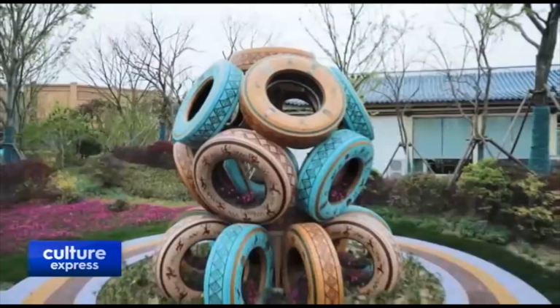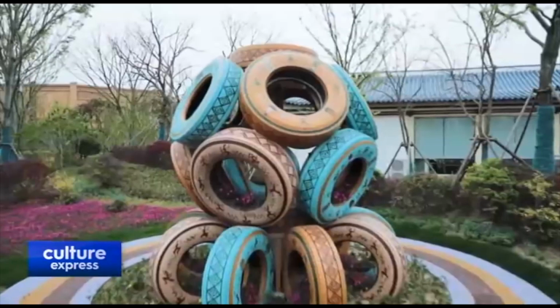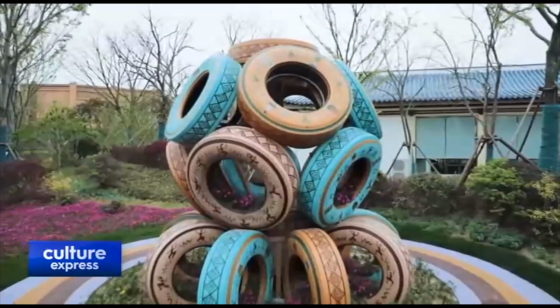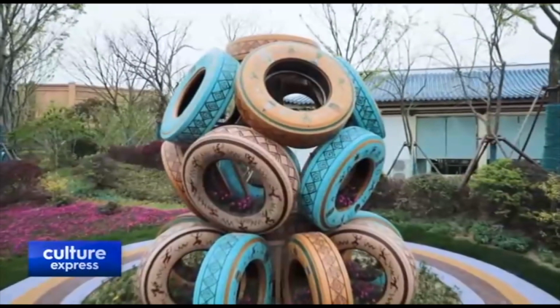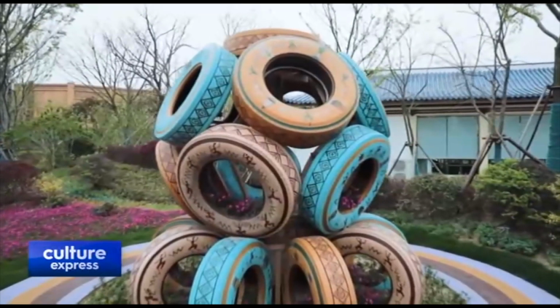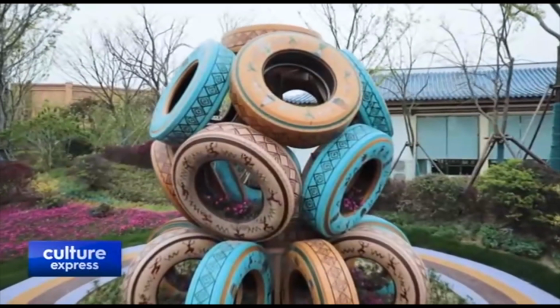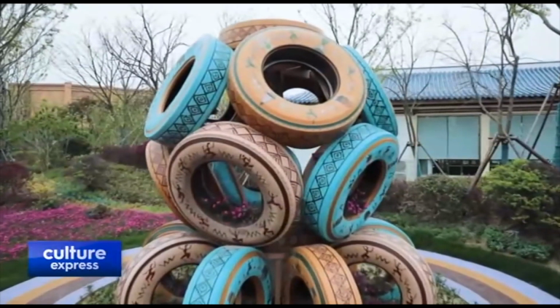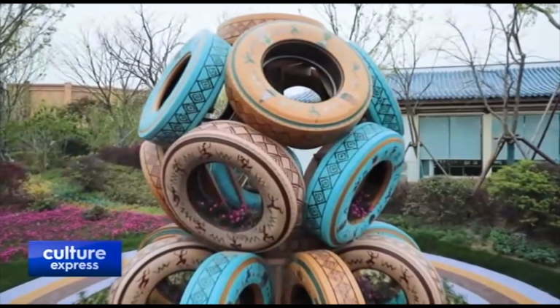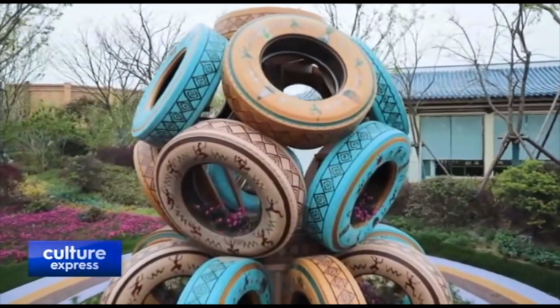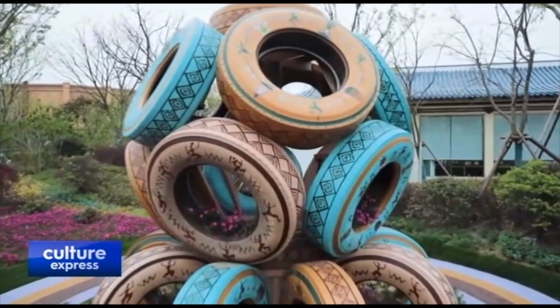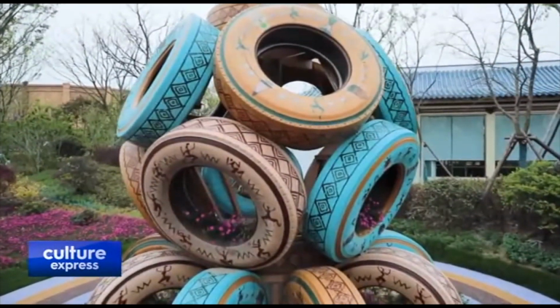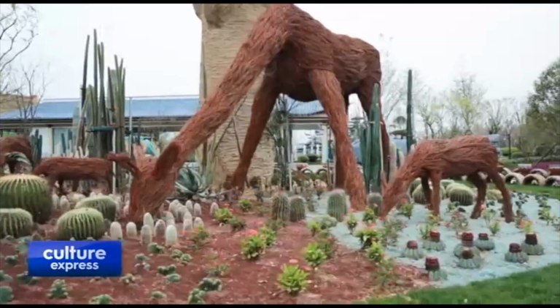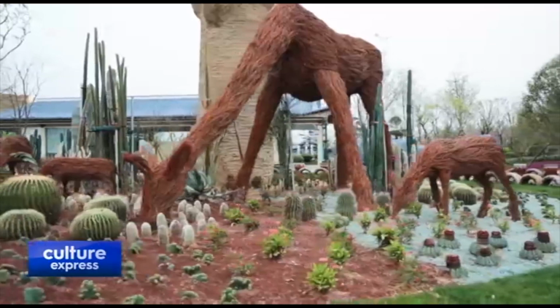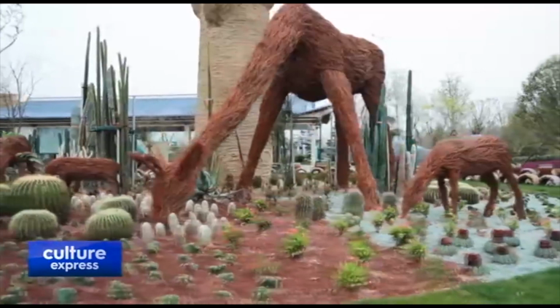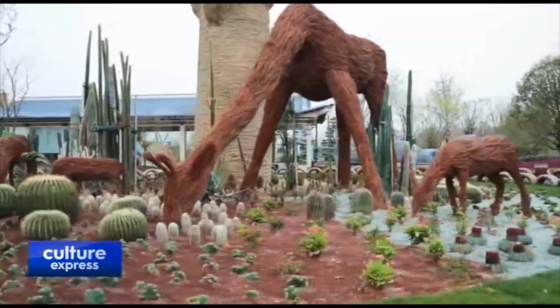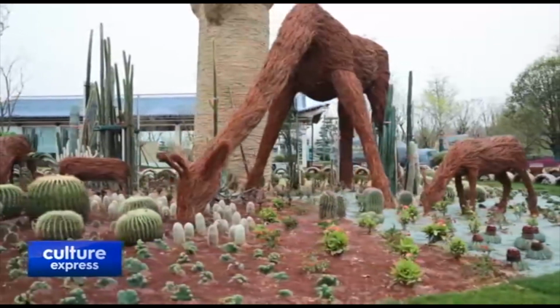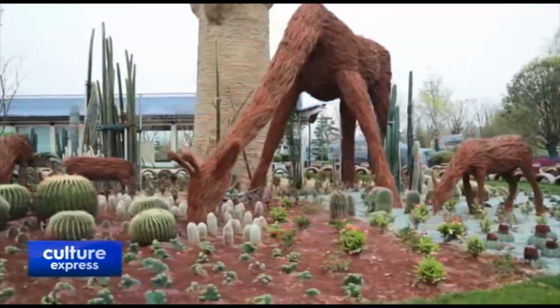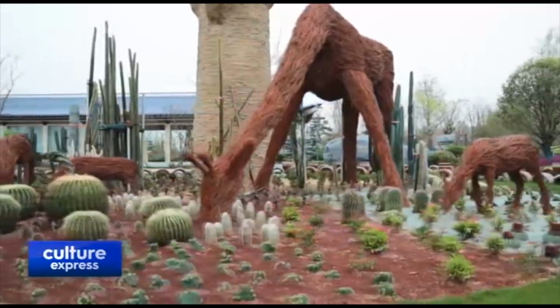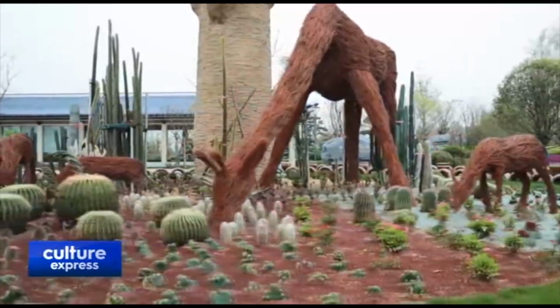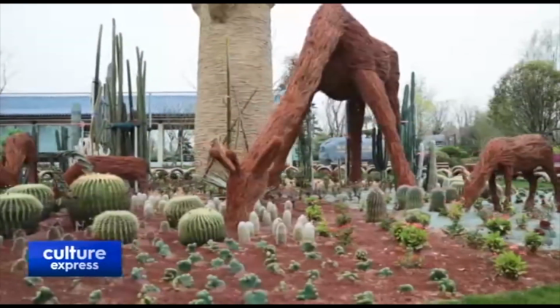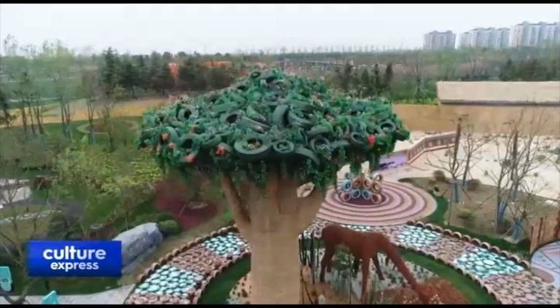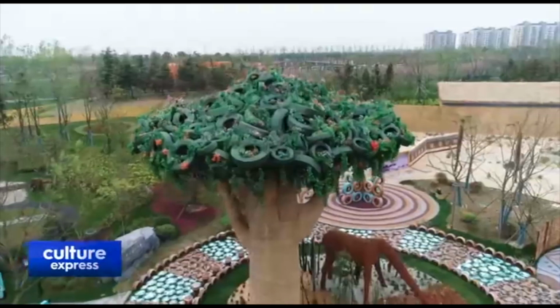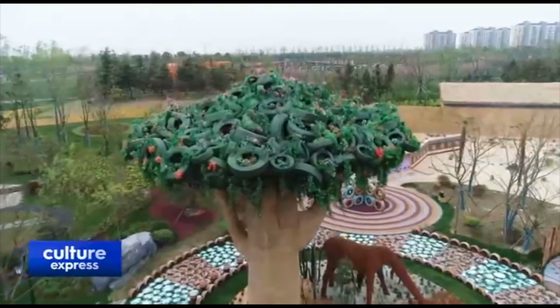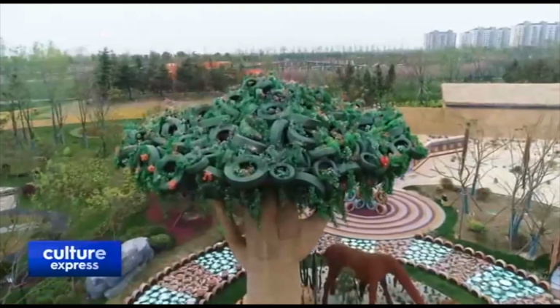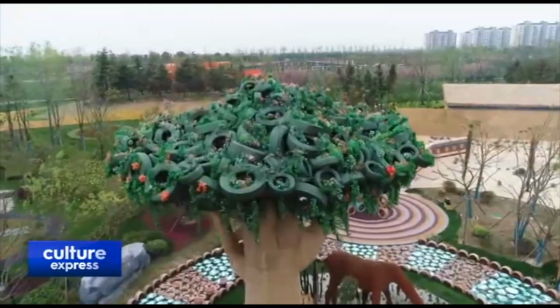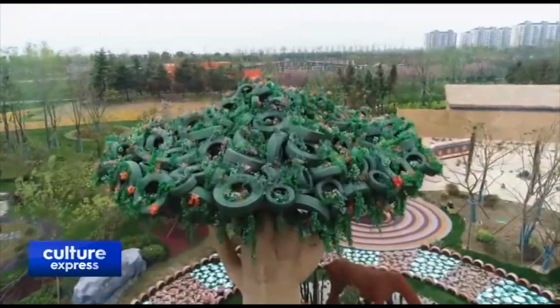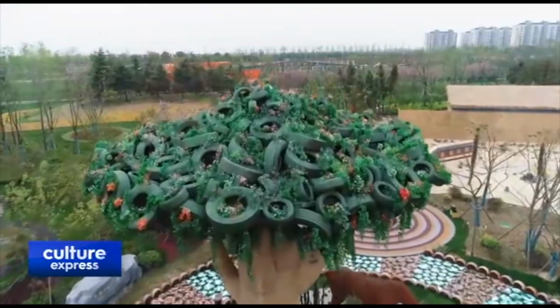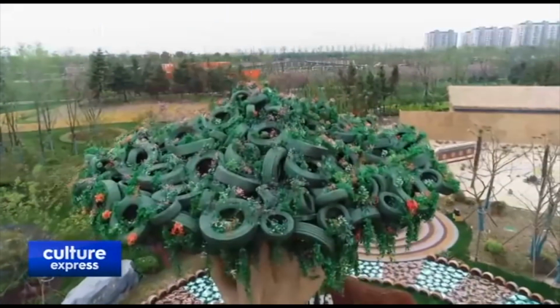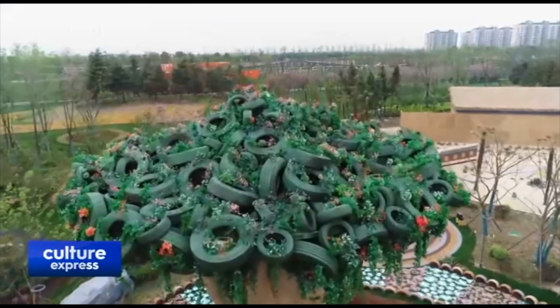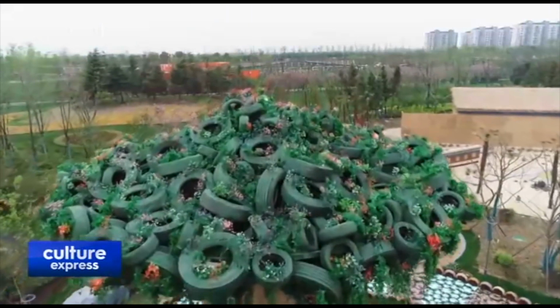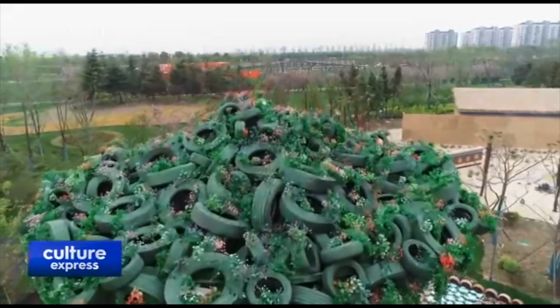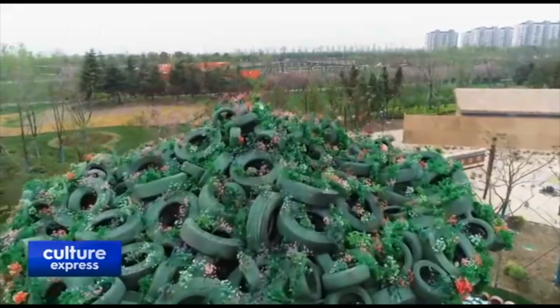Djibouti's exhibition garden showcases ancient patterns and desert plants representing the African country's ancient culture.